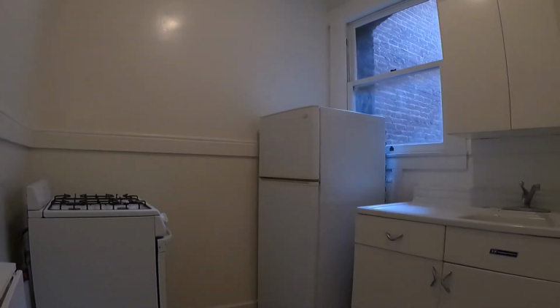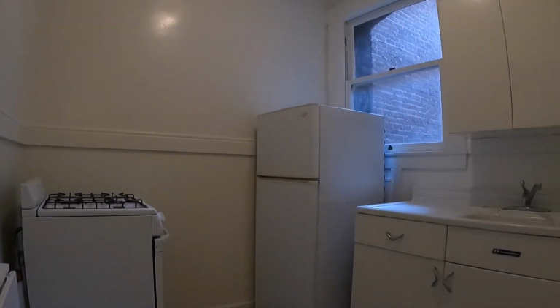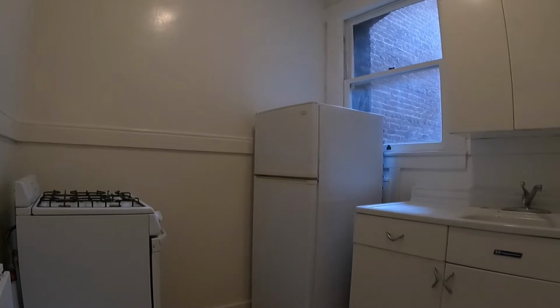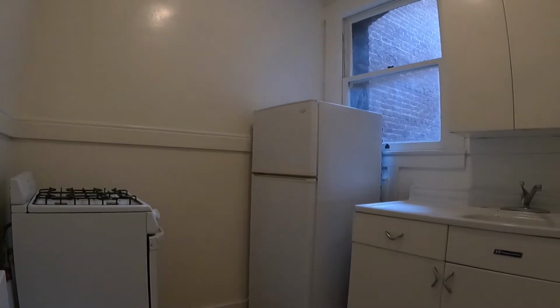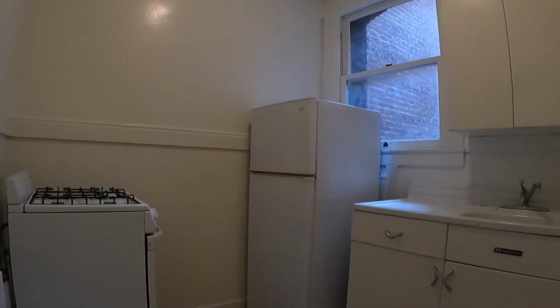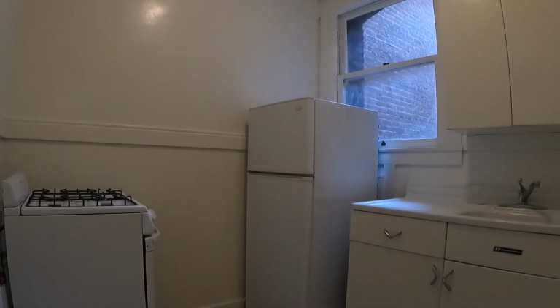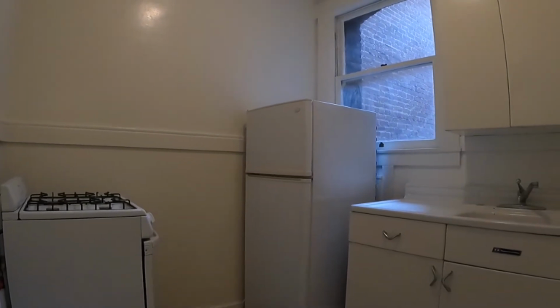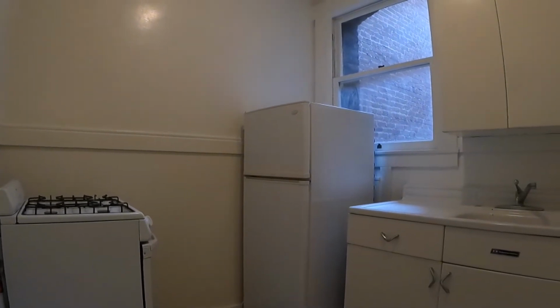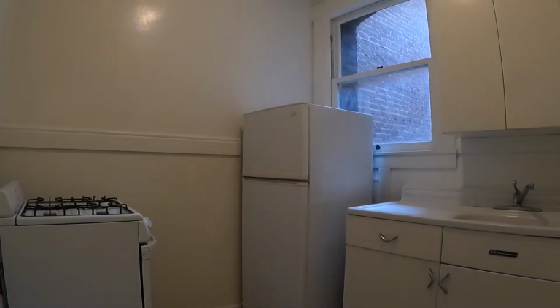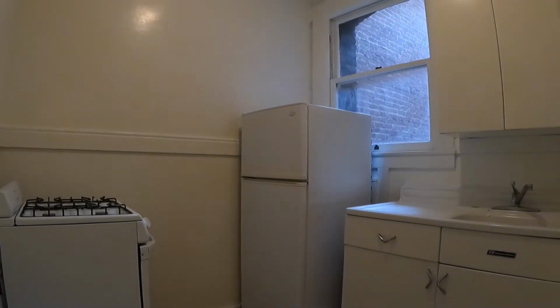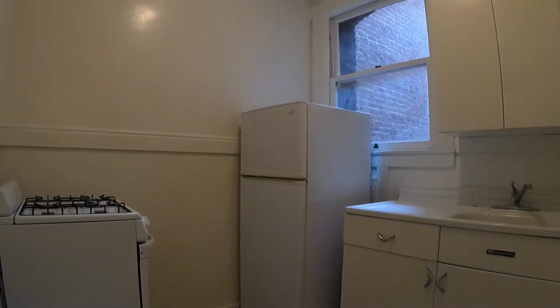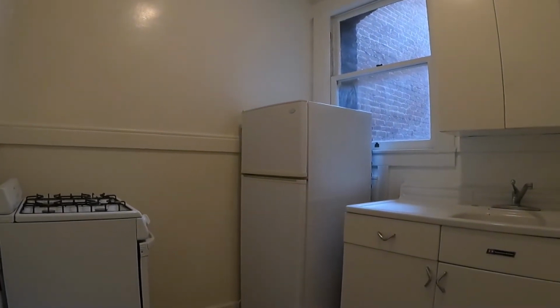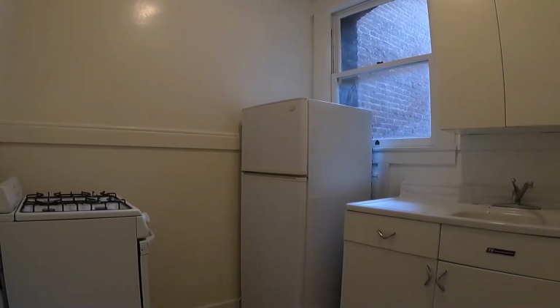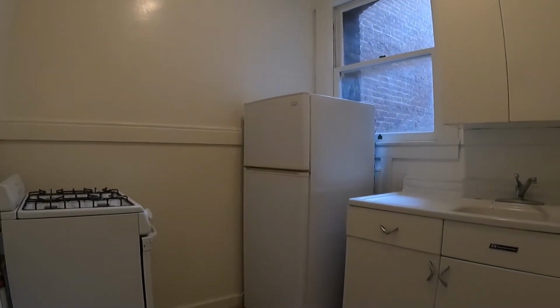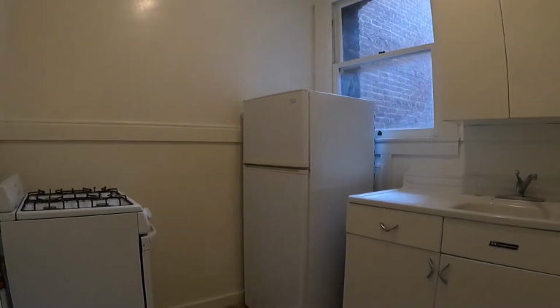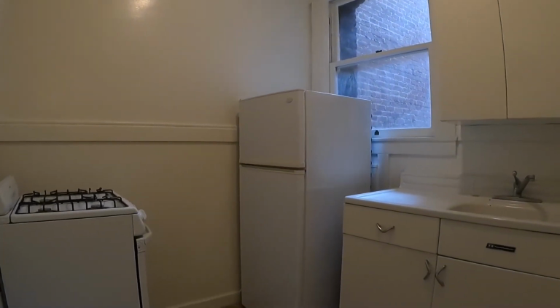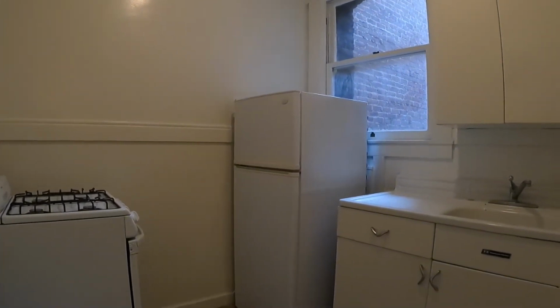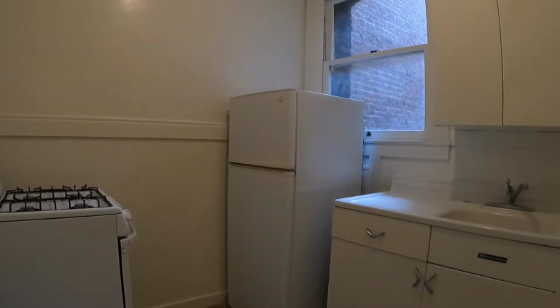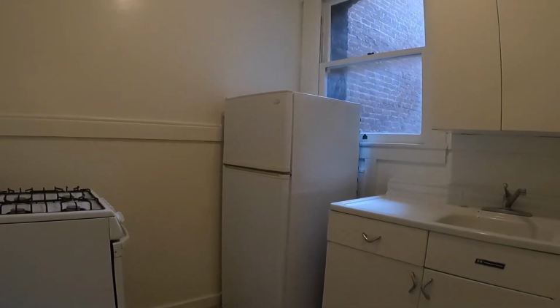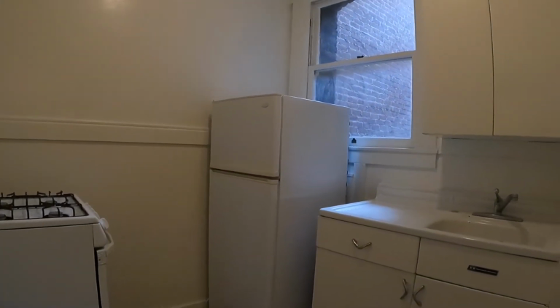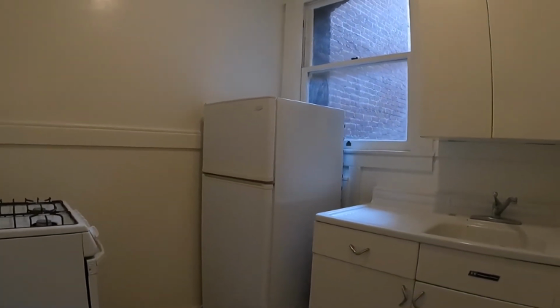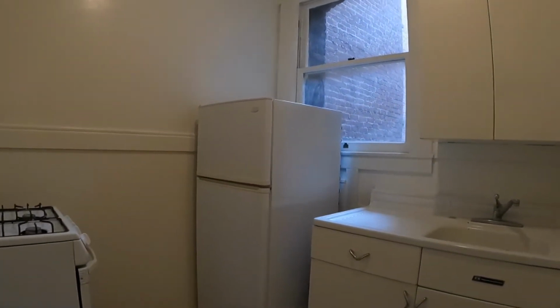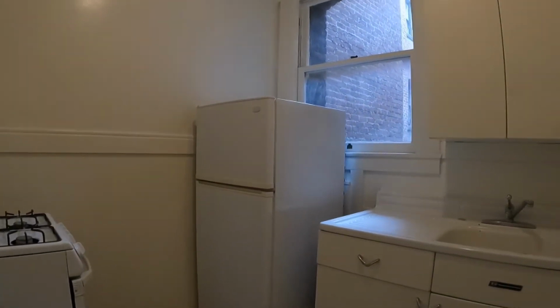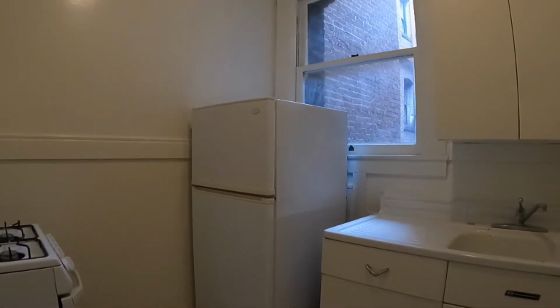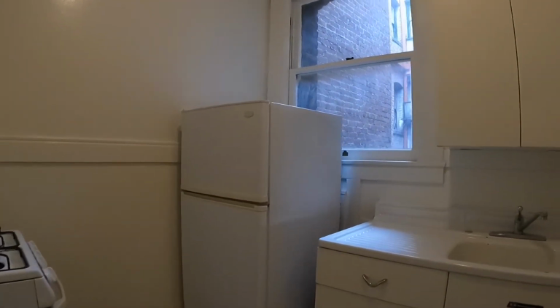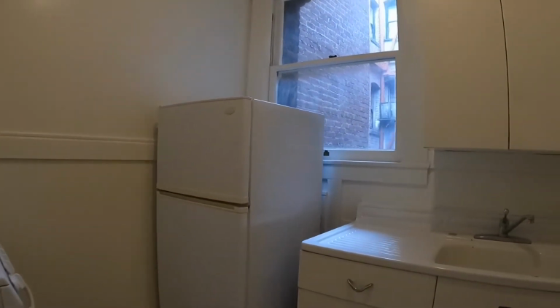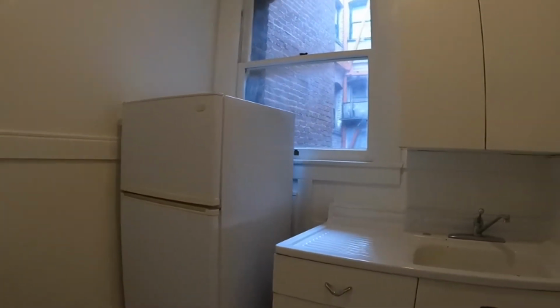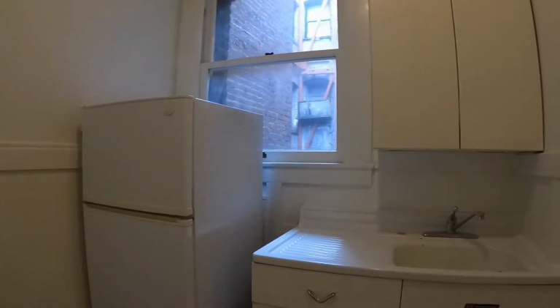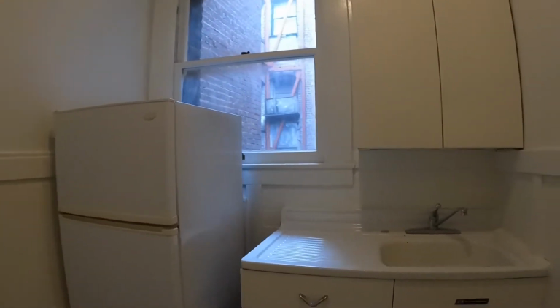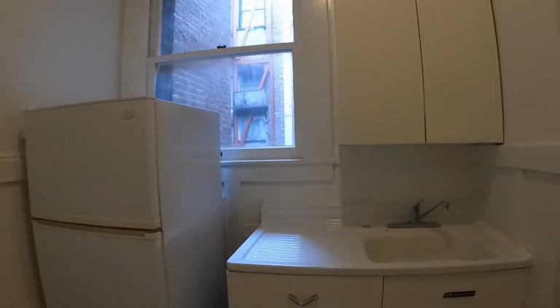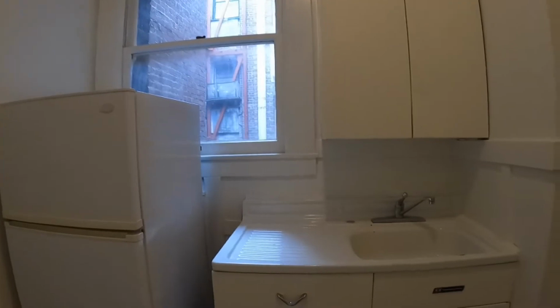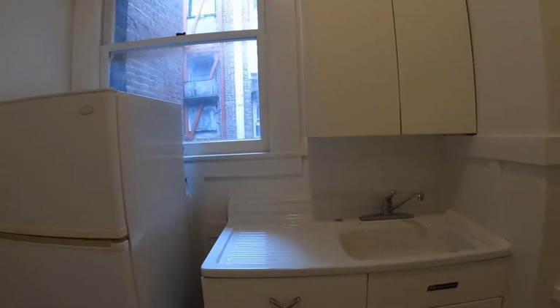The kitchen has a gas range, refrigerator, and a built-in cabinet right behind me.